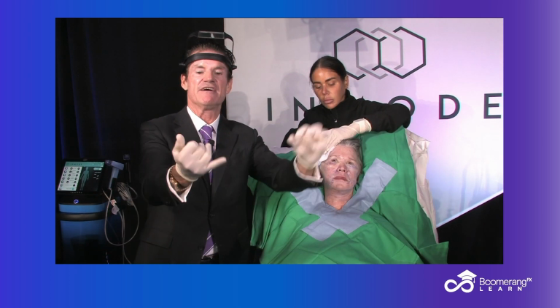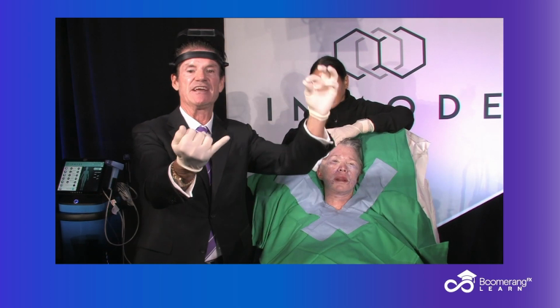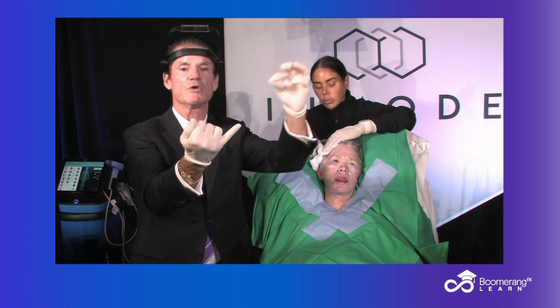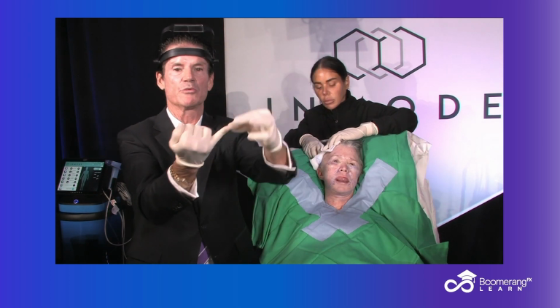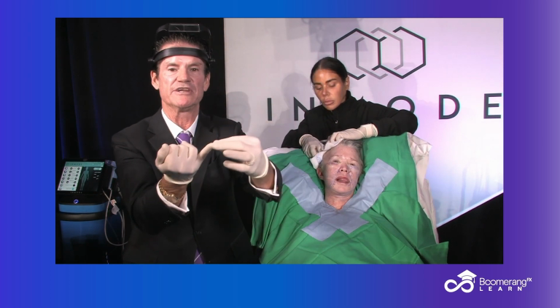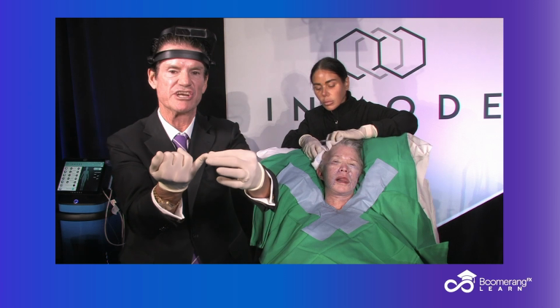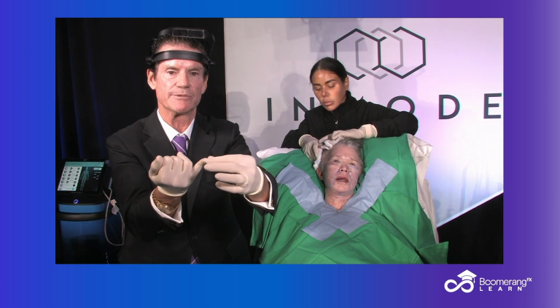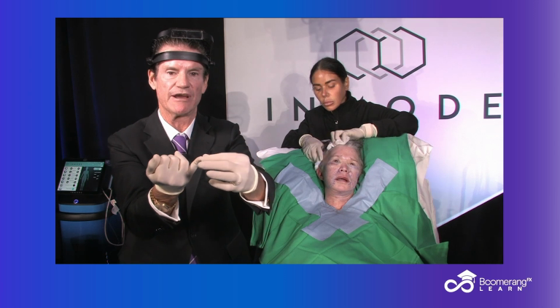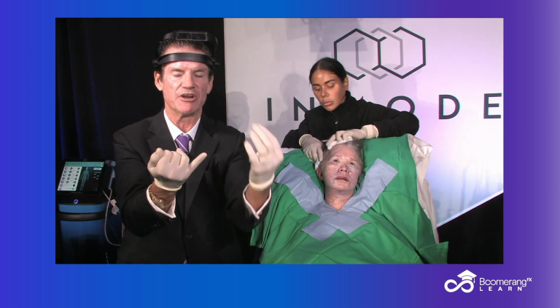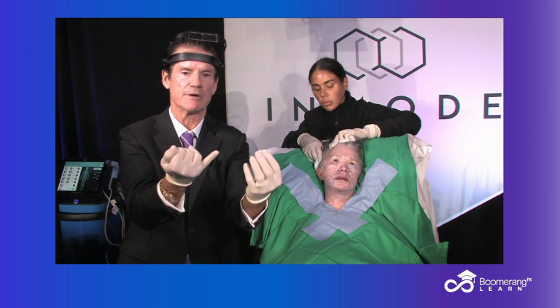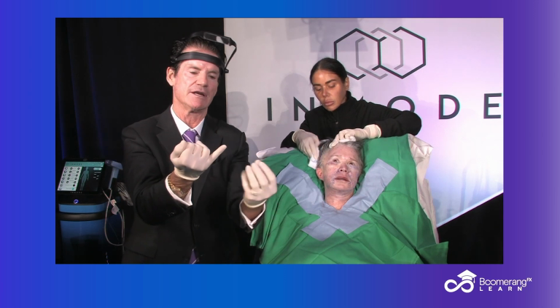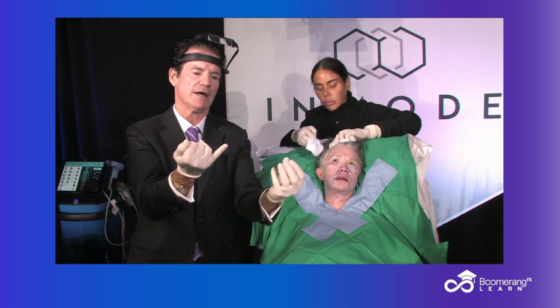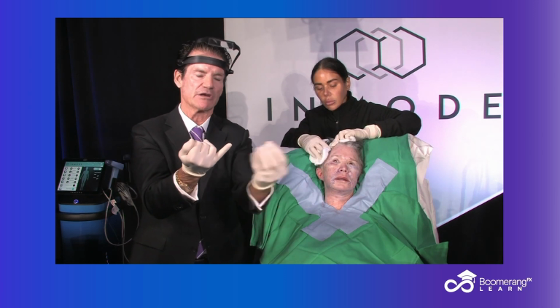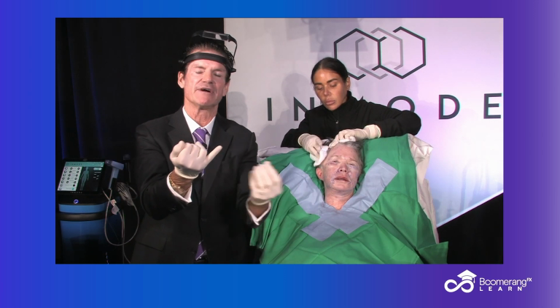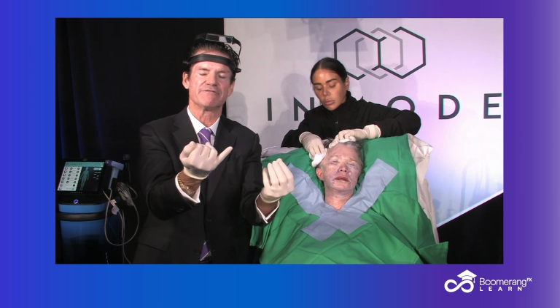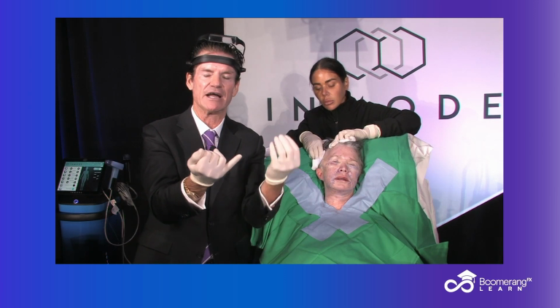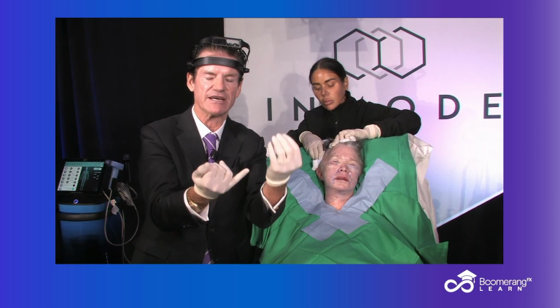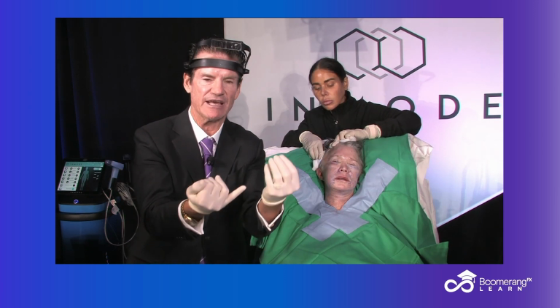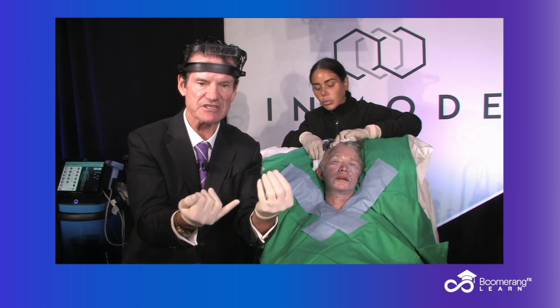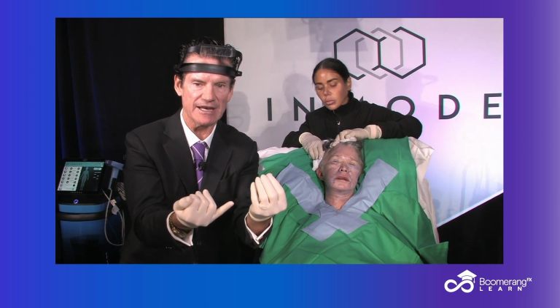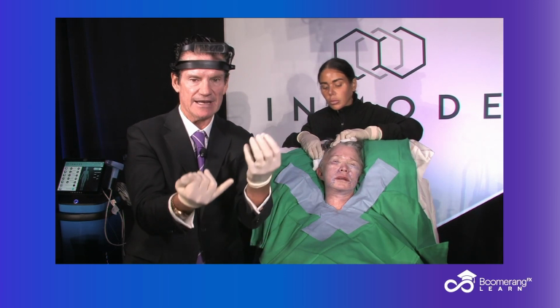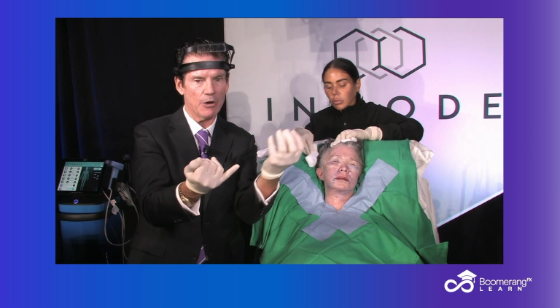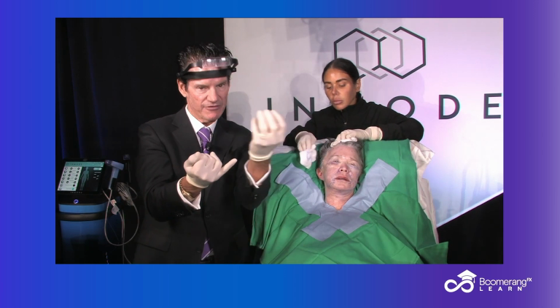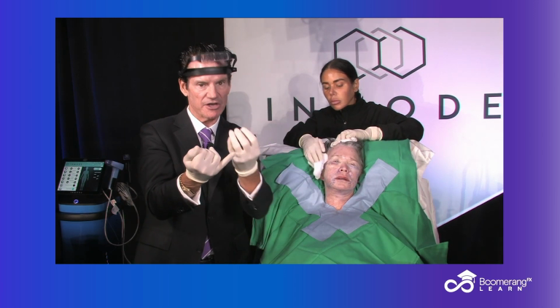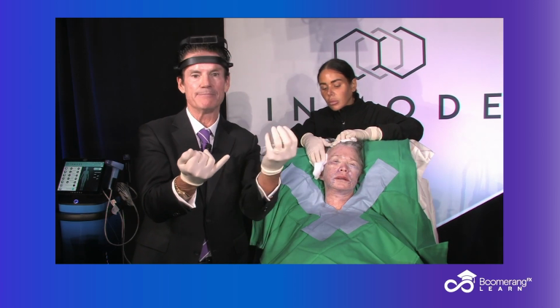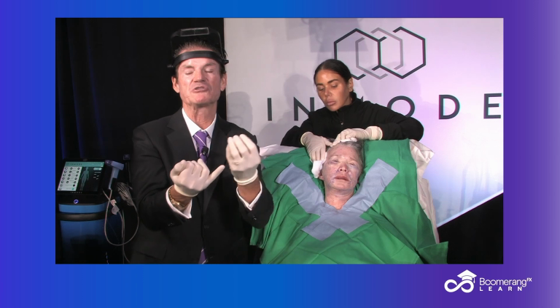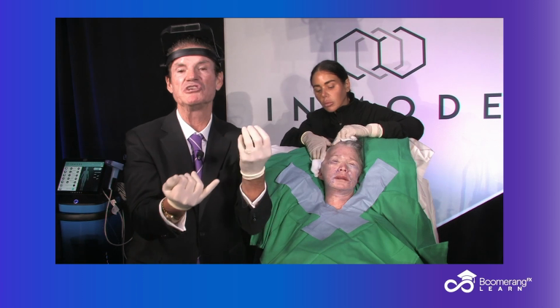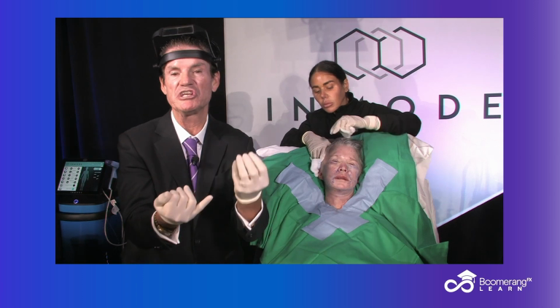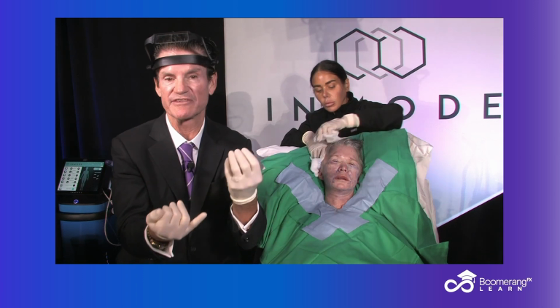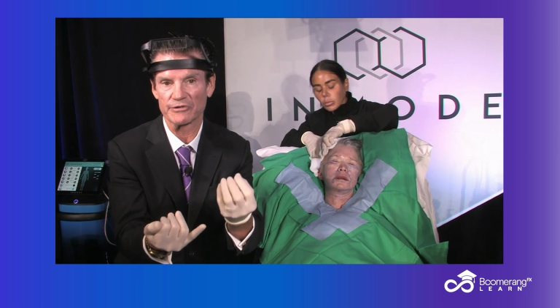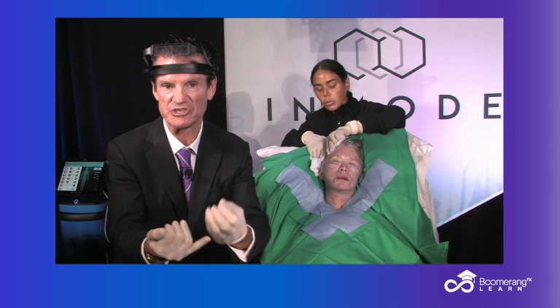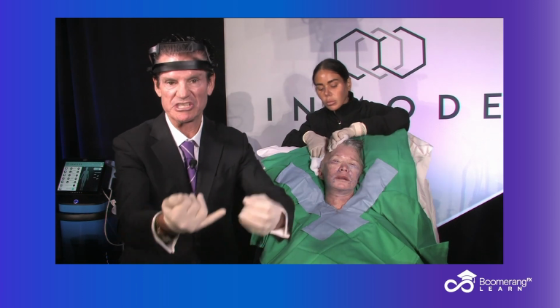Phase one, we did injectable RF, undermine, liquefied the fat, tightened the FSN. Now we've got the melted cheese of our grilled cheese lift.